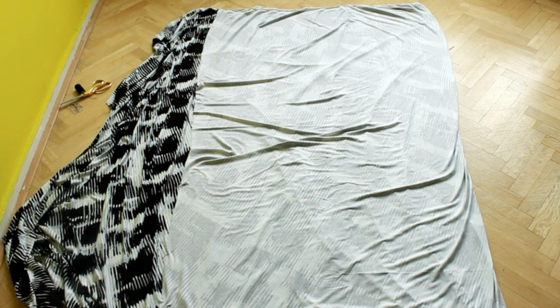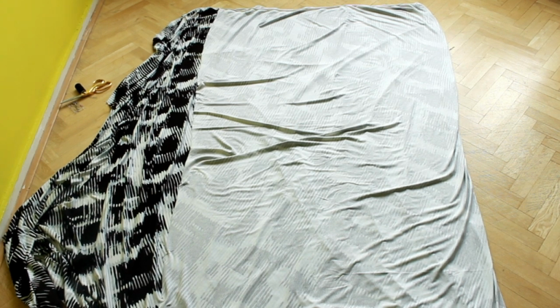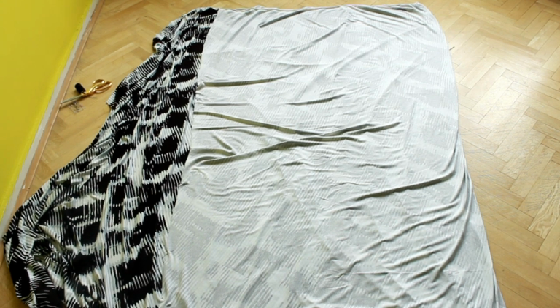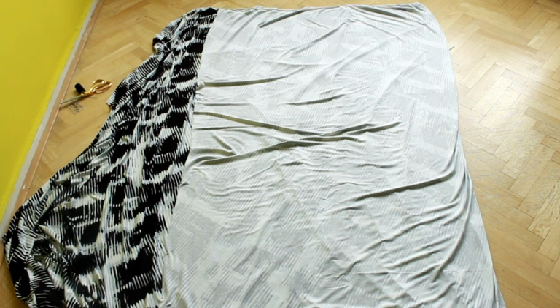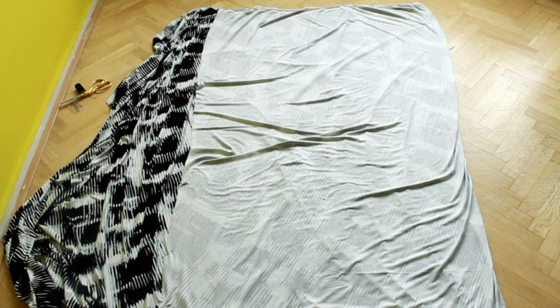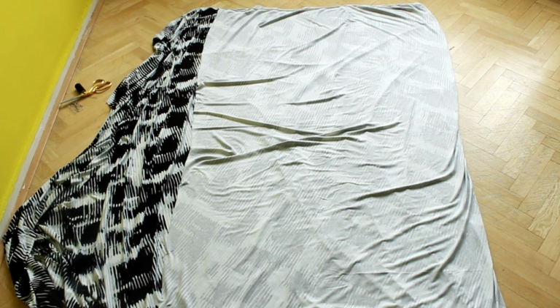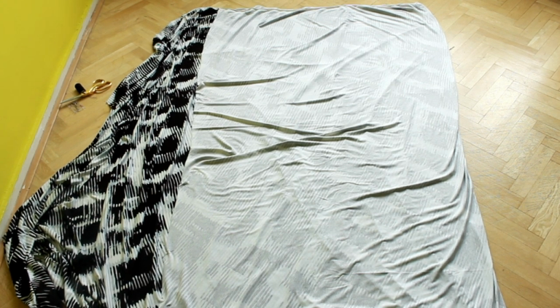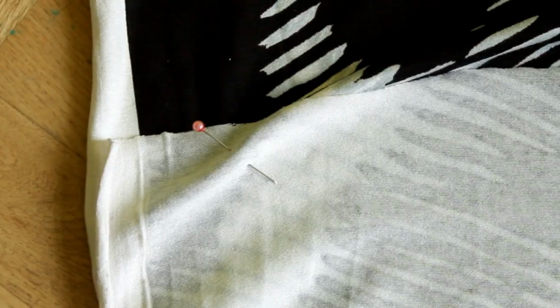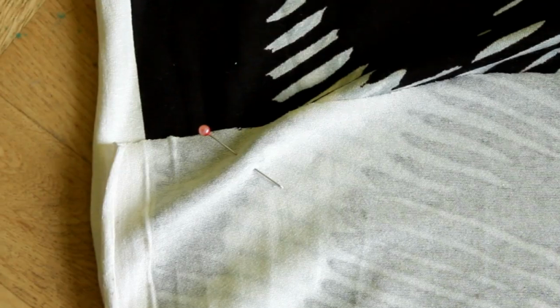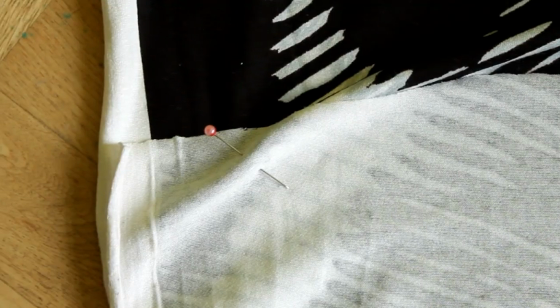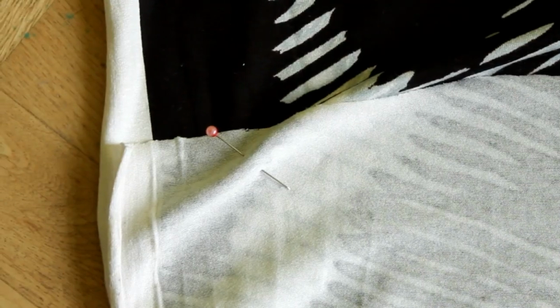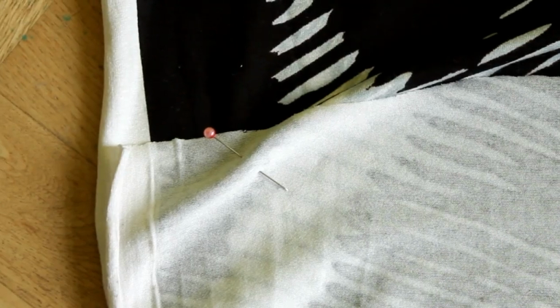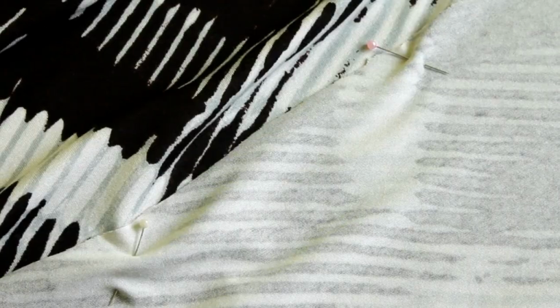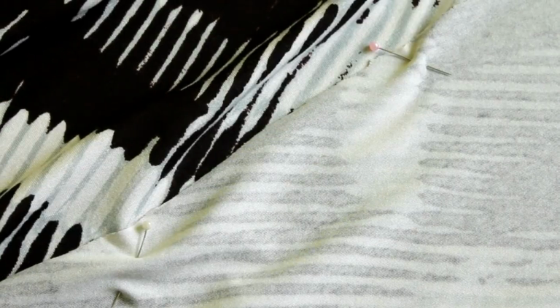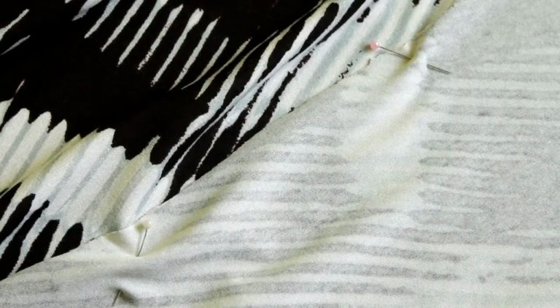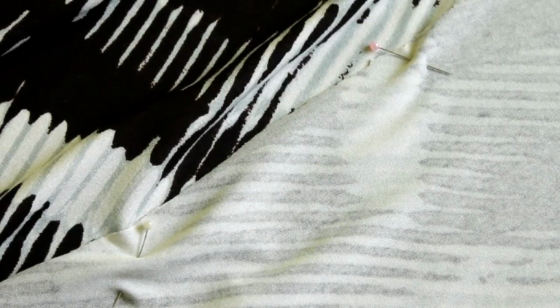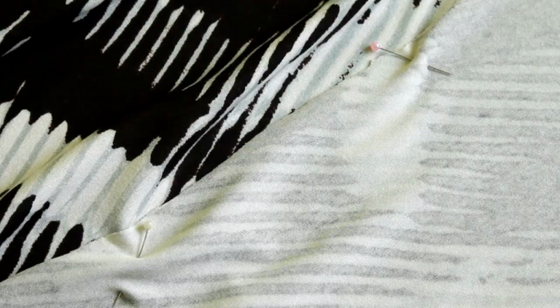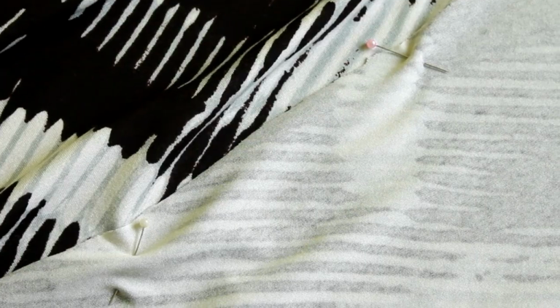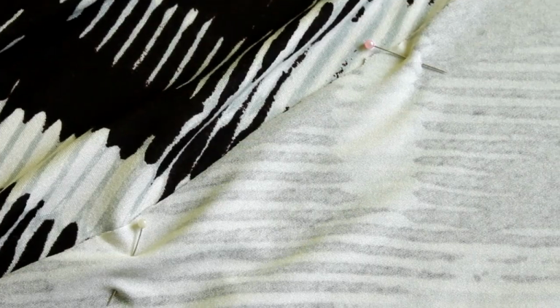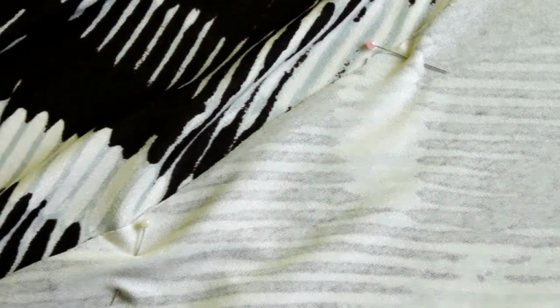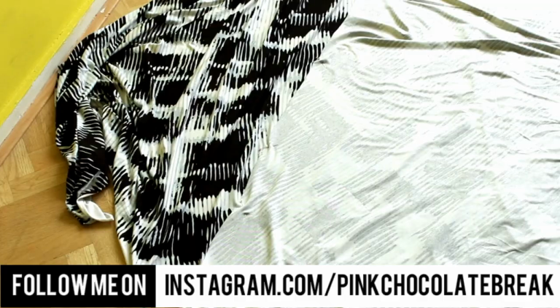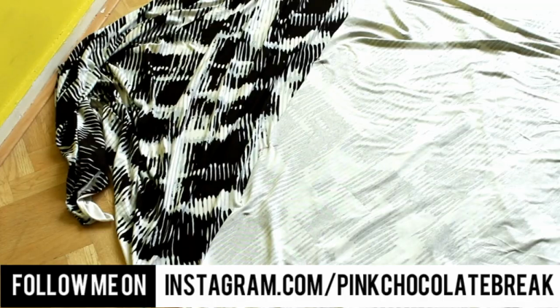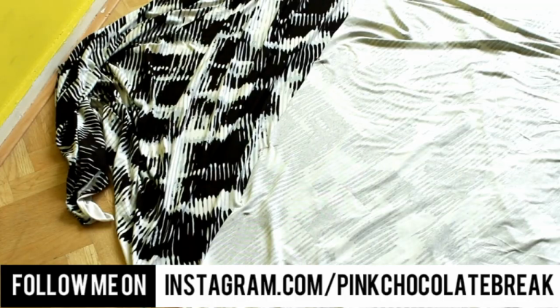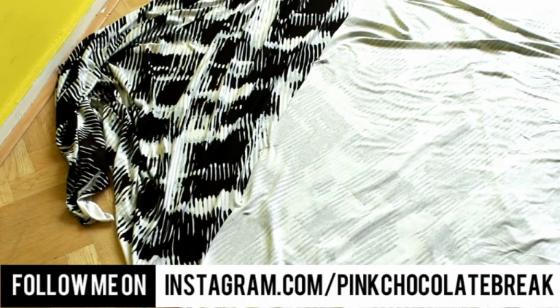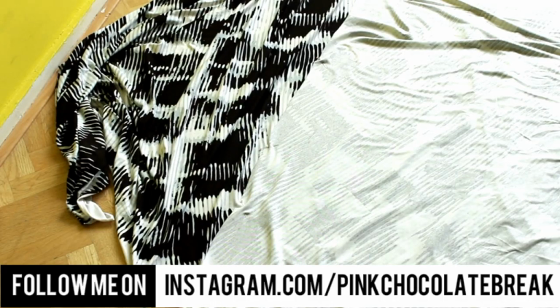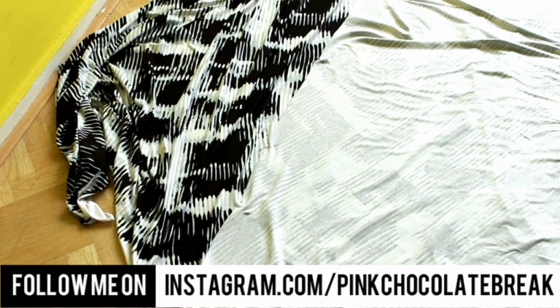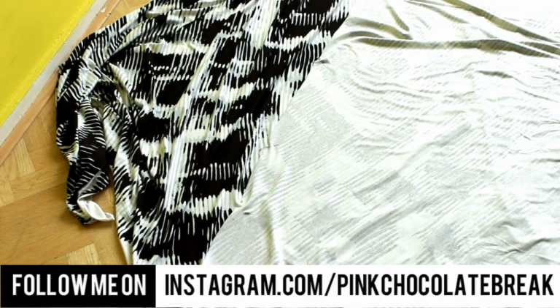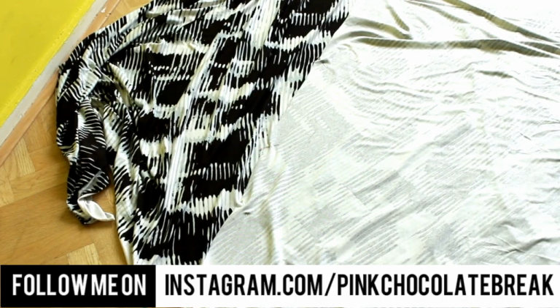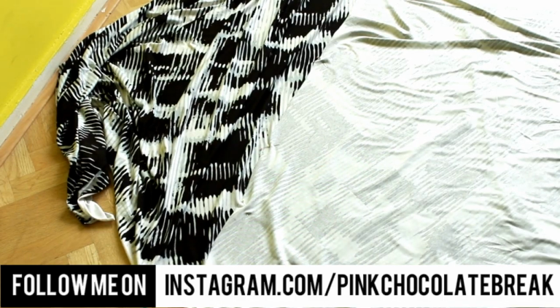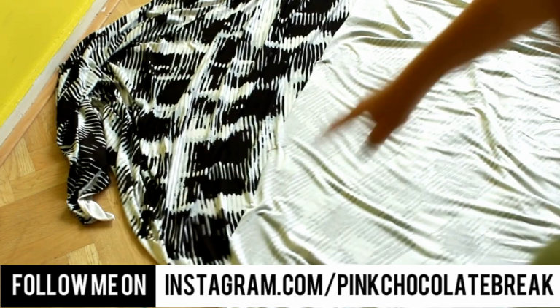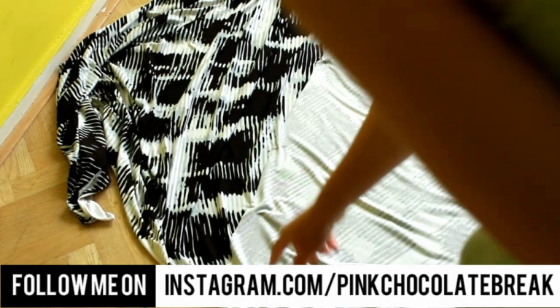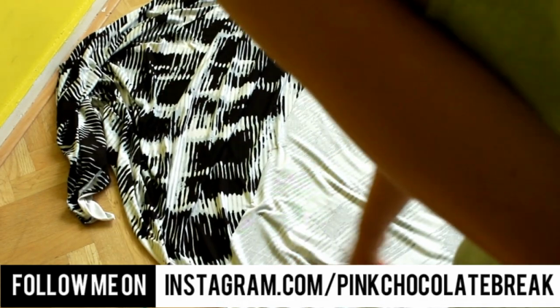Fold the fabric double first. Since I had more fabric, I pinned the sides so I can take all the wrinkles out before cutting.